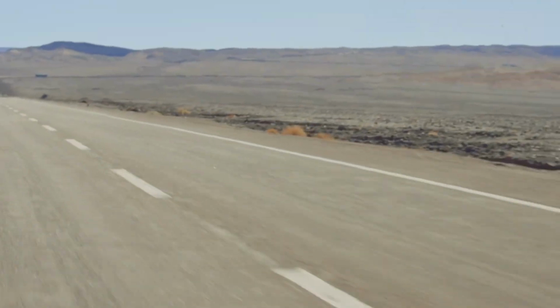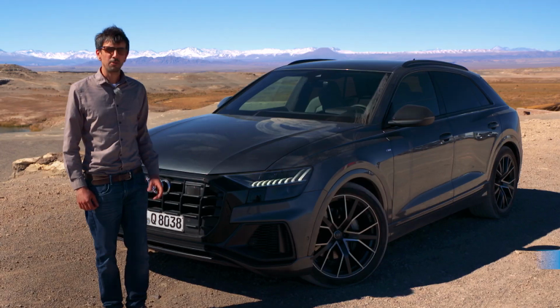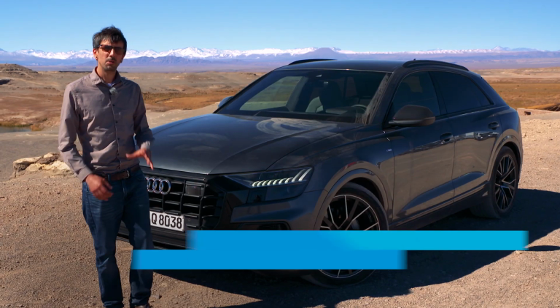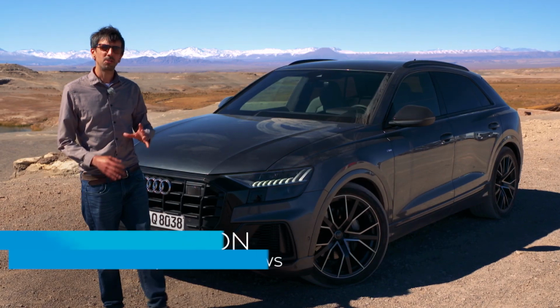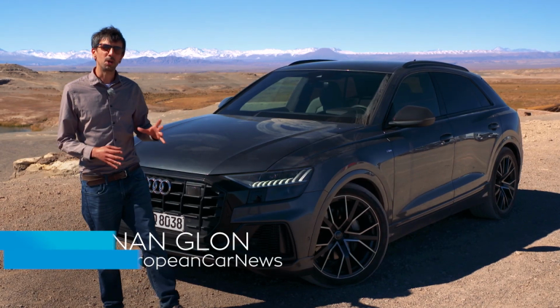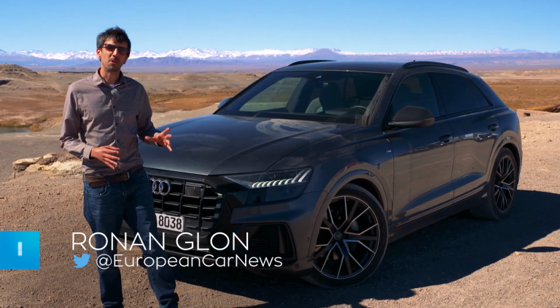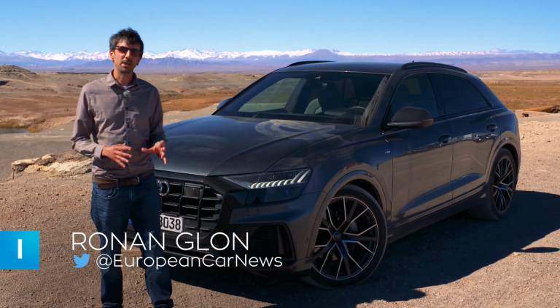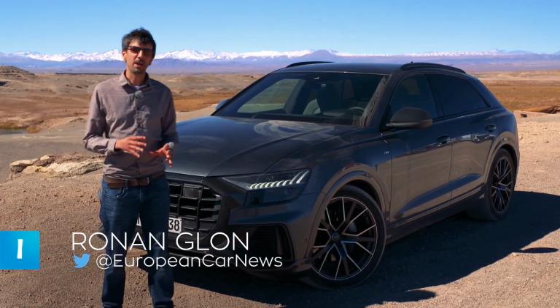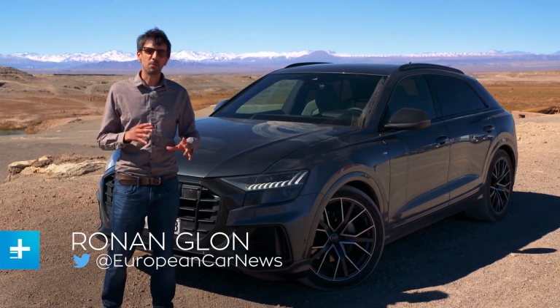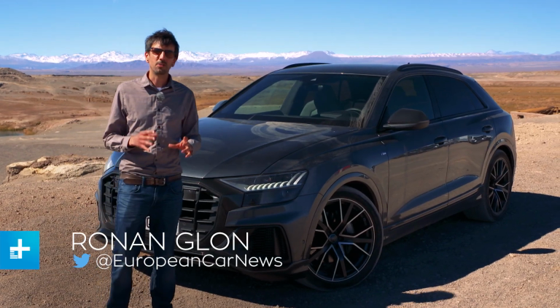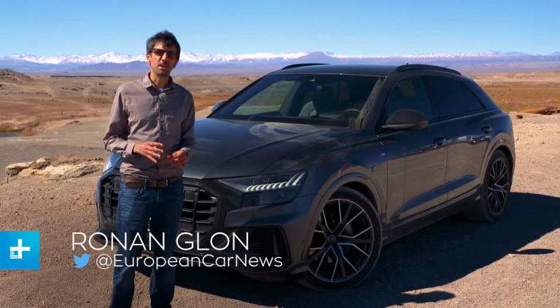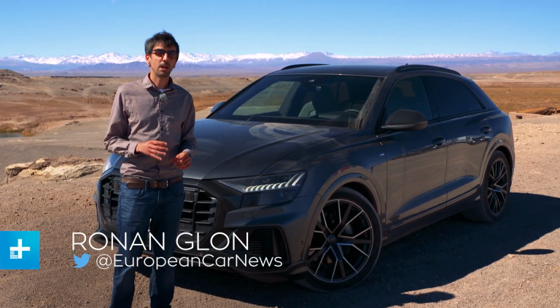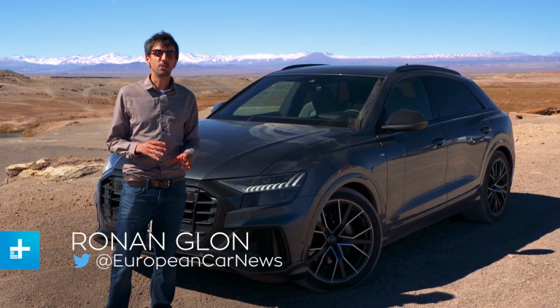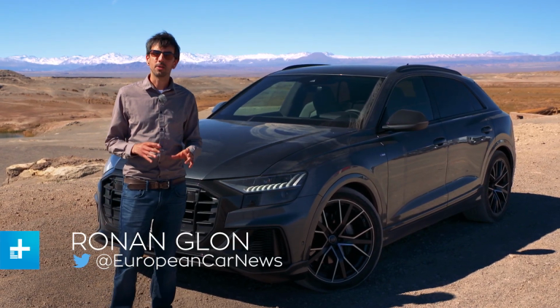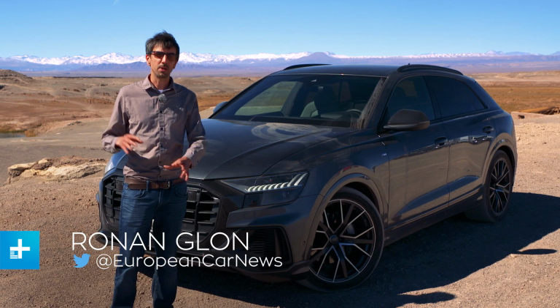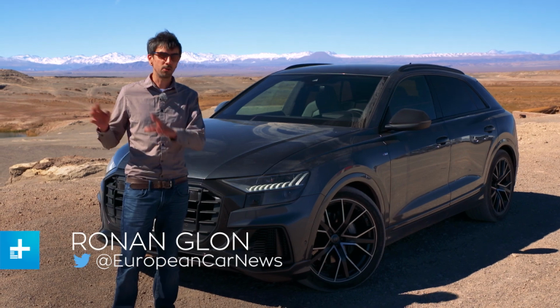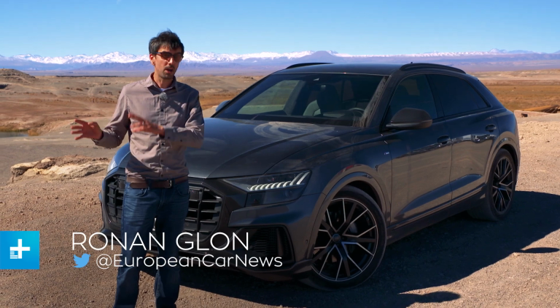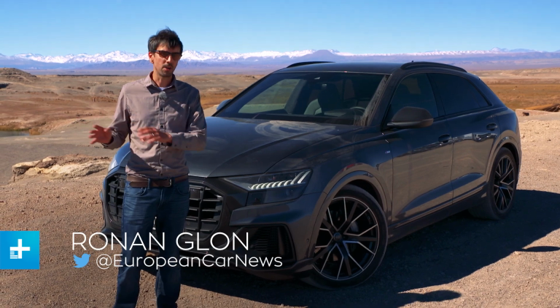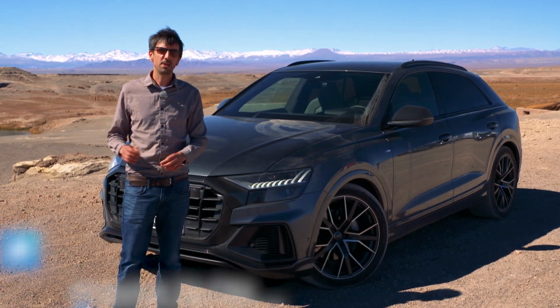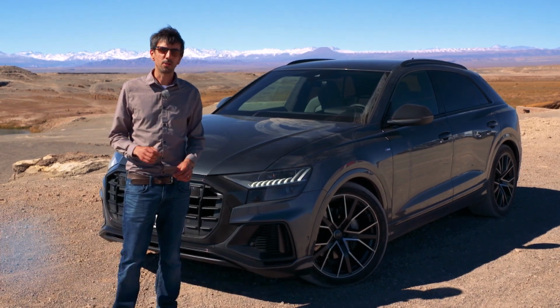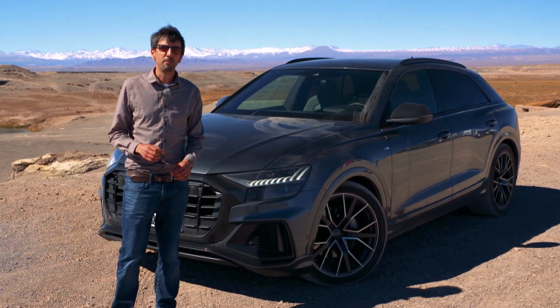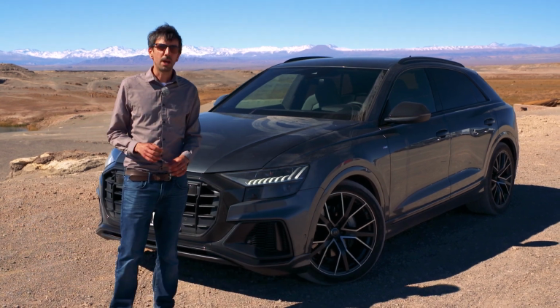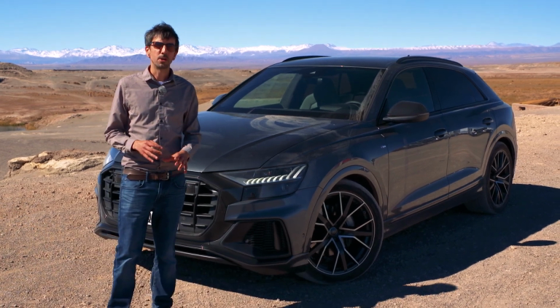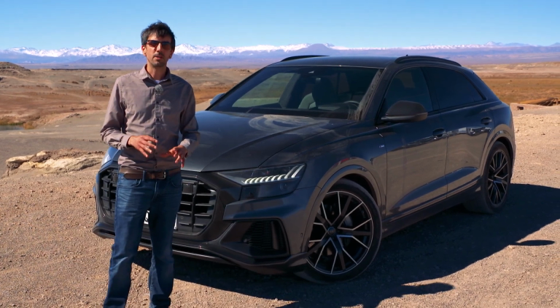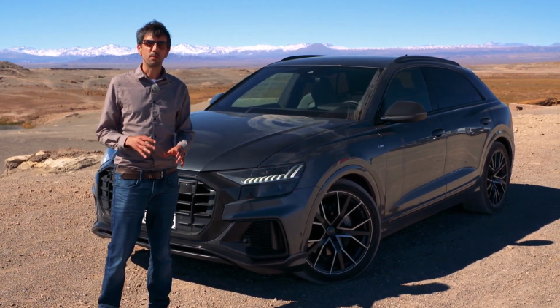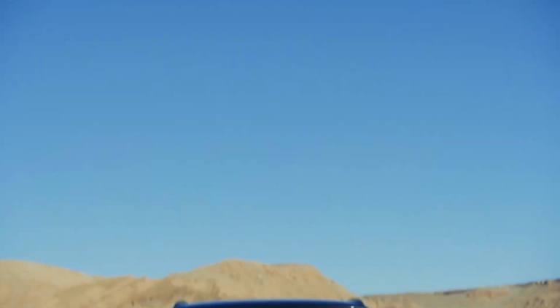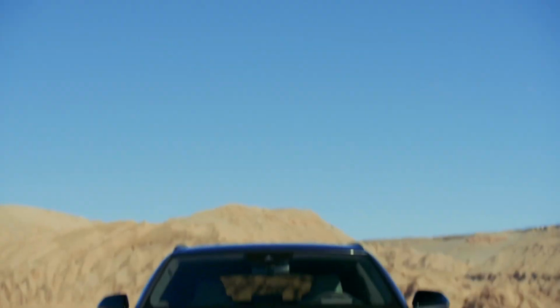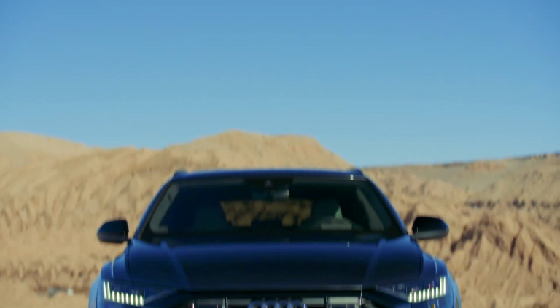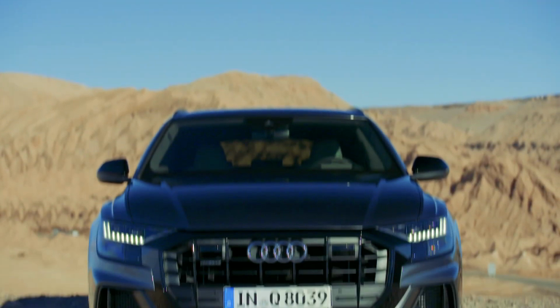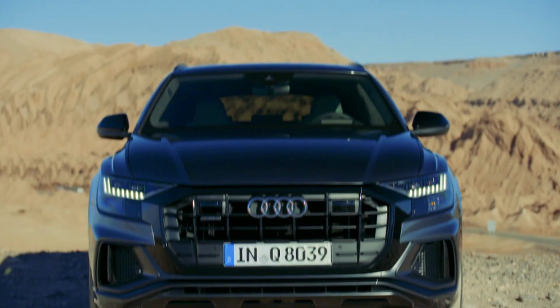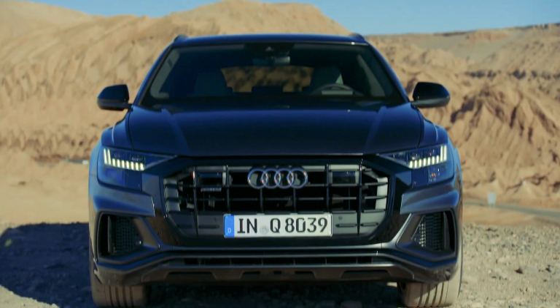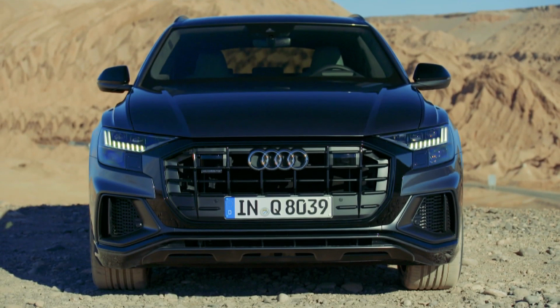If a Hollywood studio wanted to fake a Mars landing, I would suggest they come here to the Atacama Desert. I'm here to drive the brand new 2019 Audi Q8.